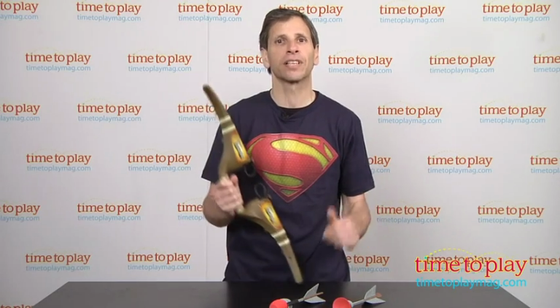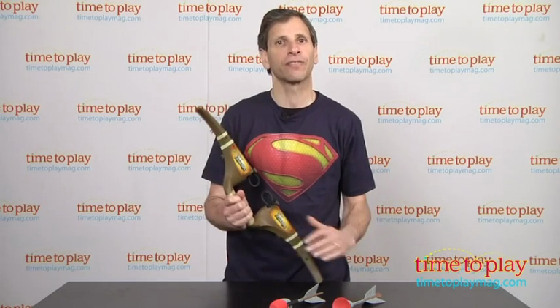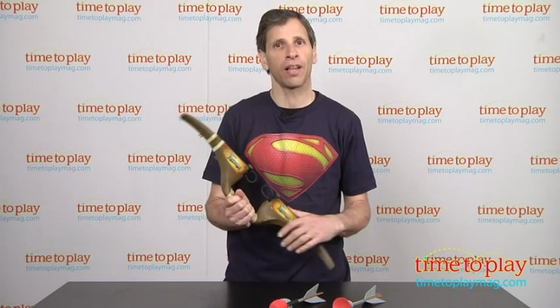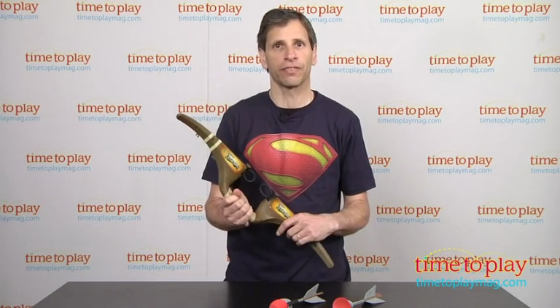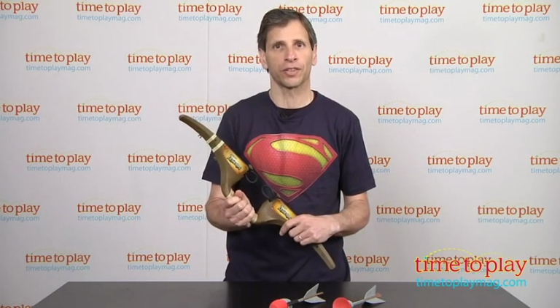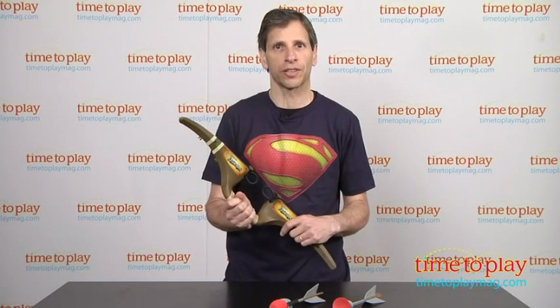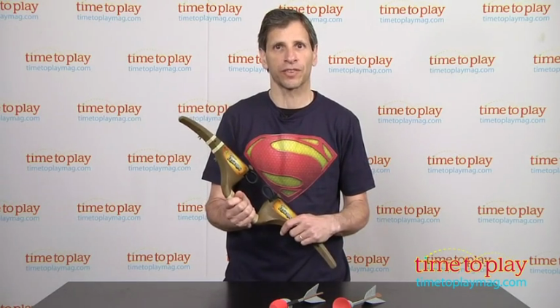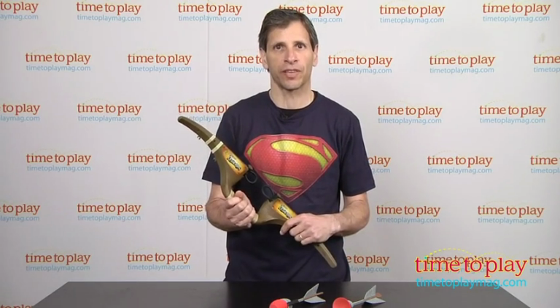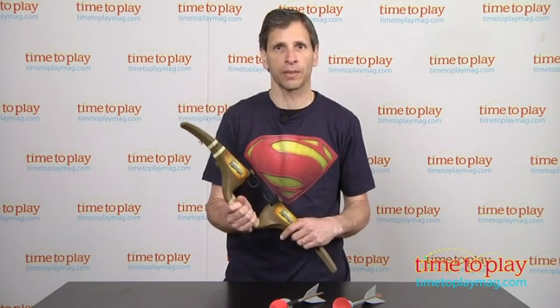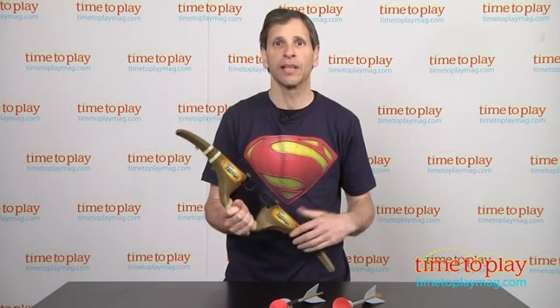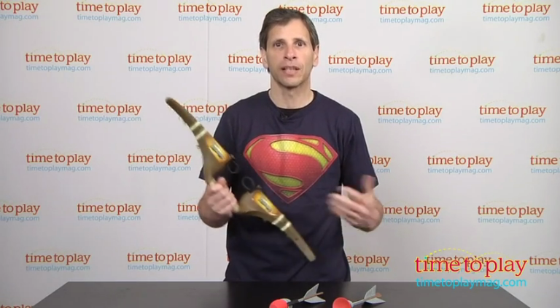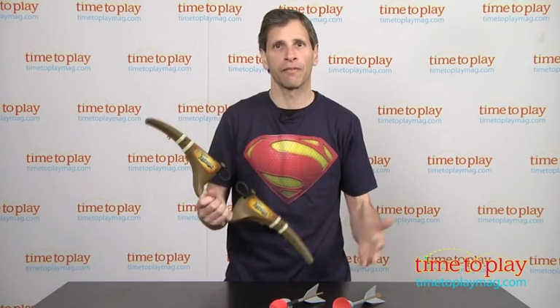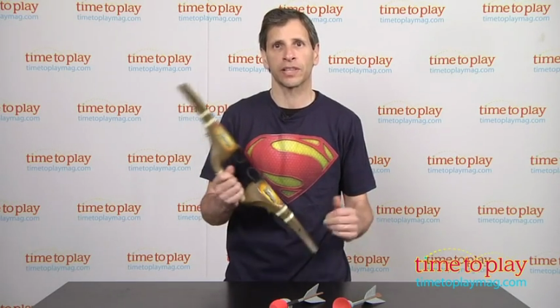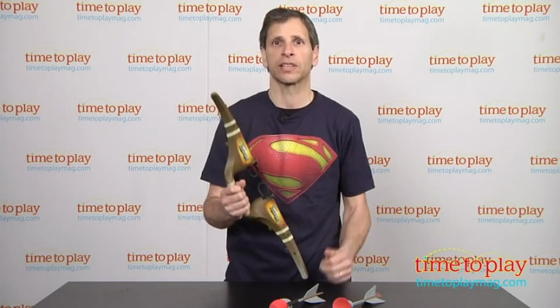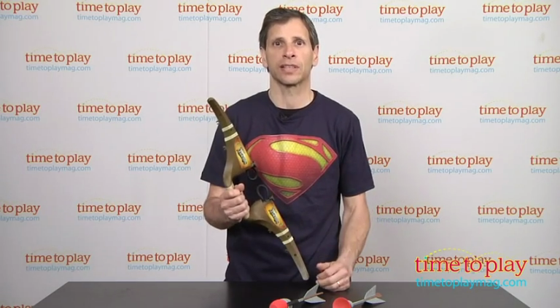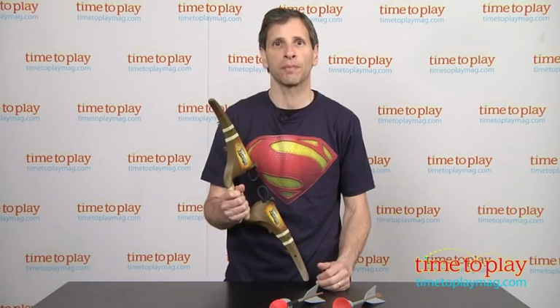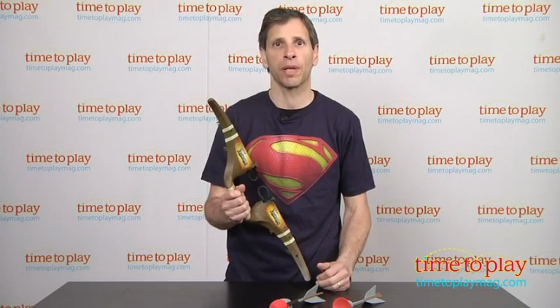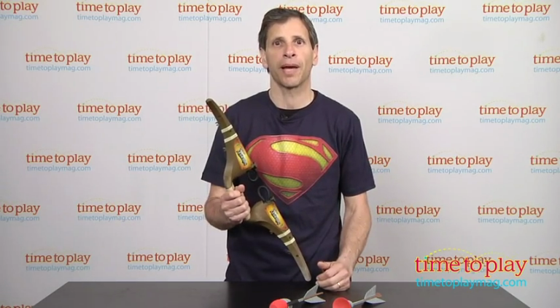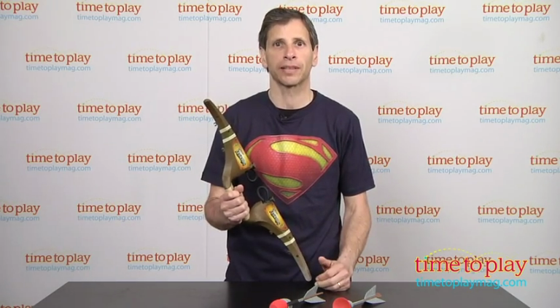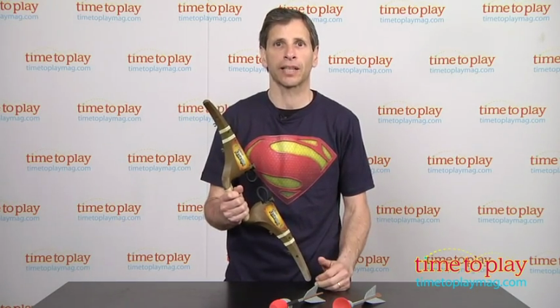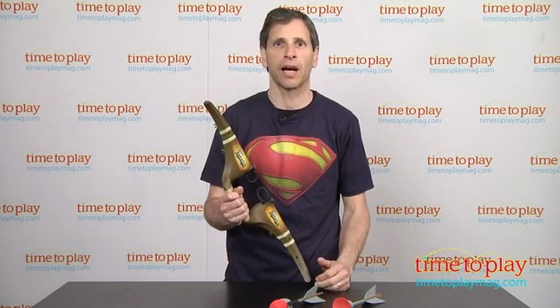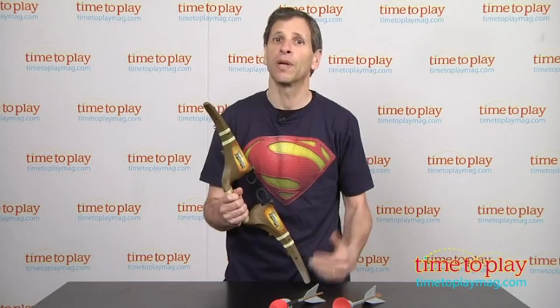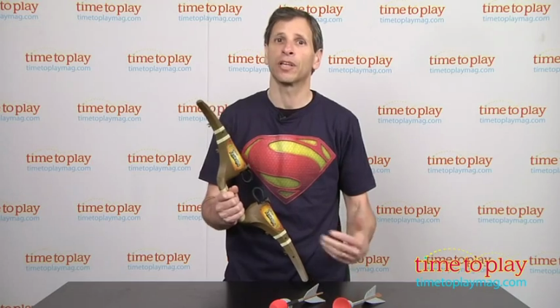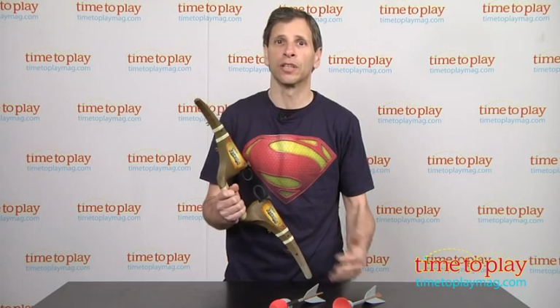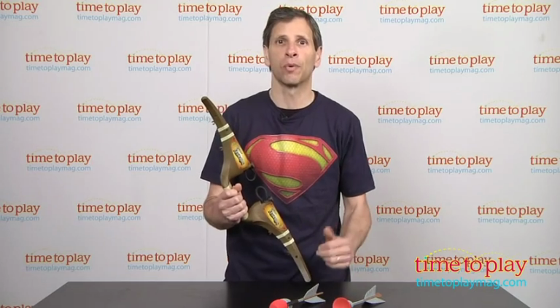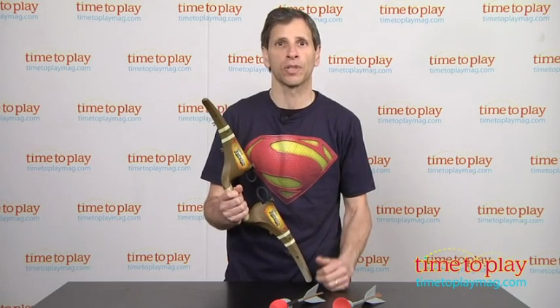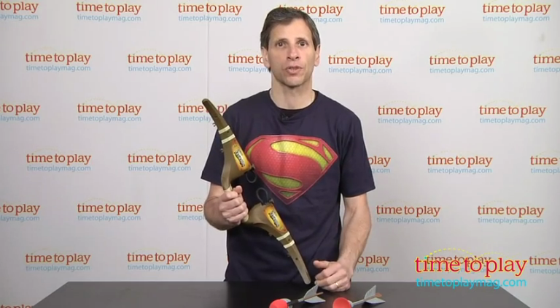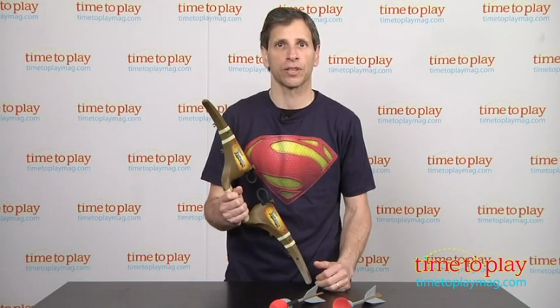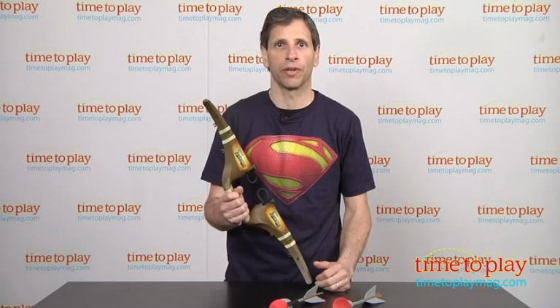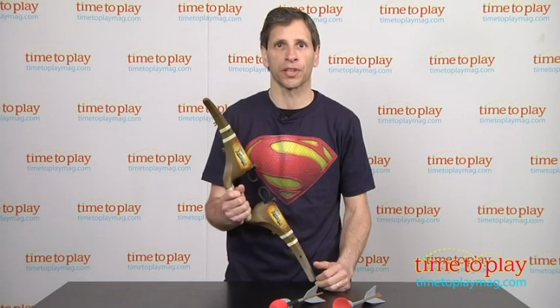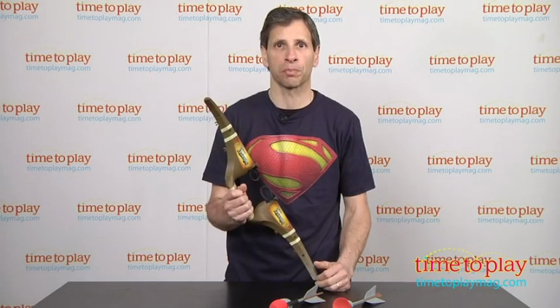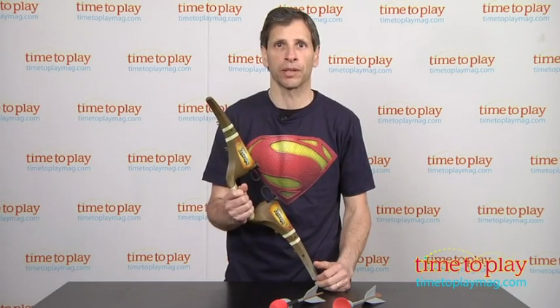If you're looking for other fun toys for your family, come visit us at TimeToPlayMag.com — your number one source of all things play.